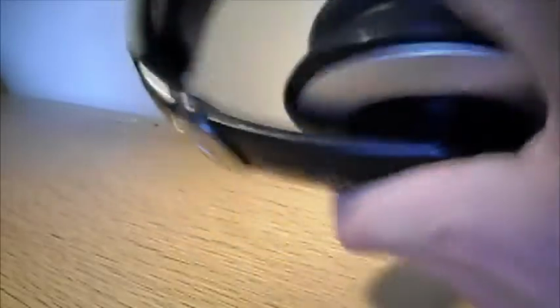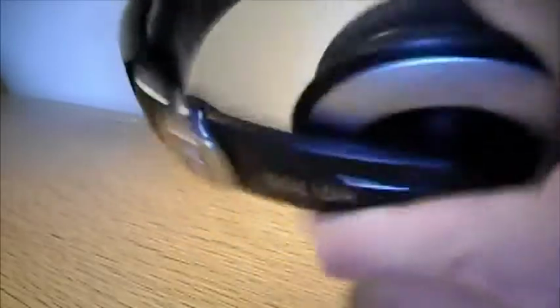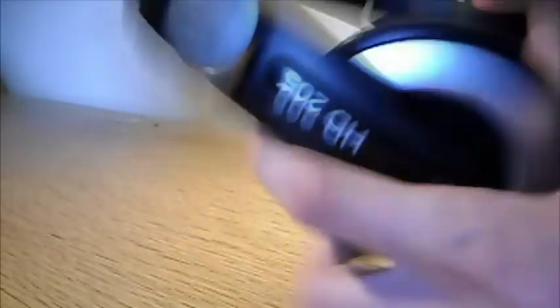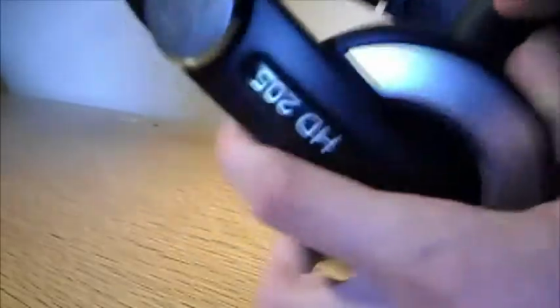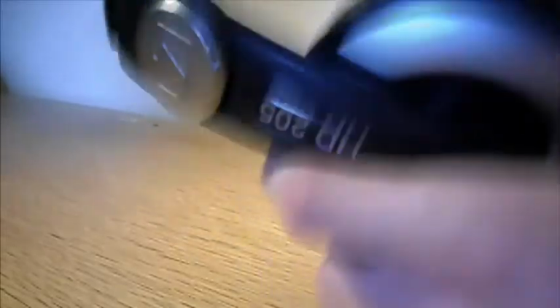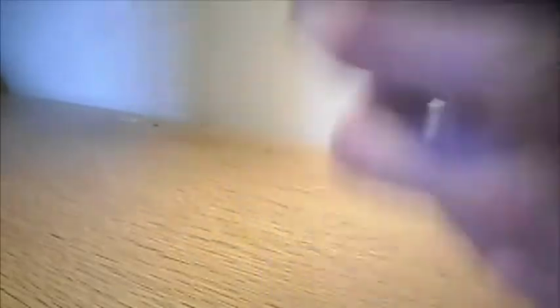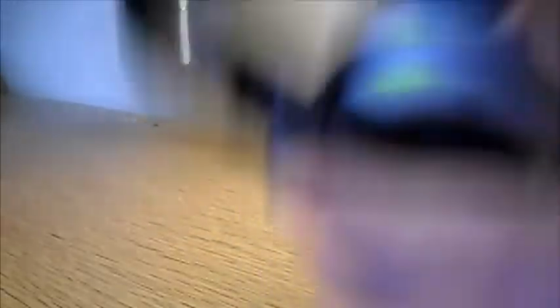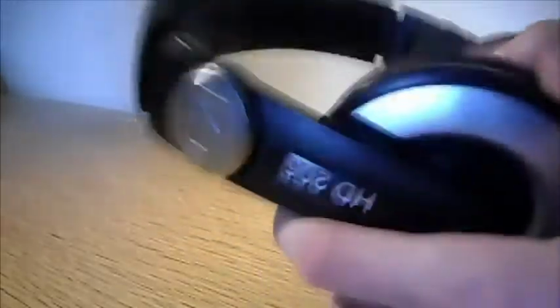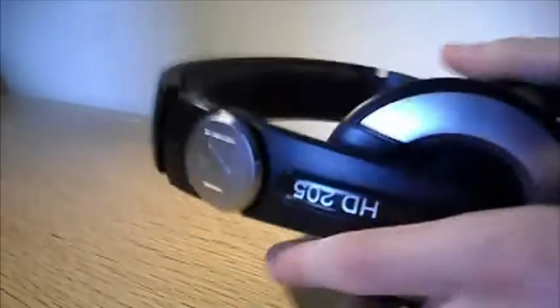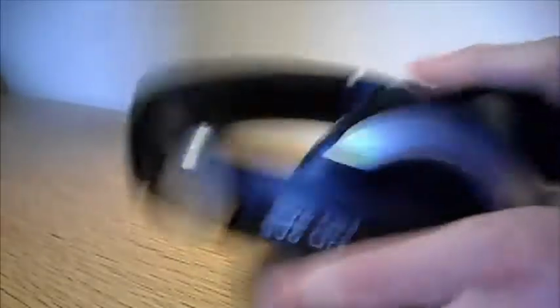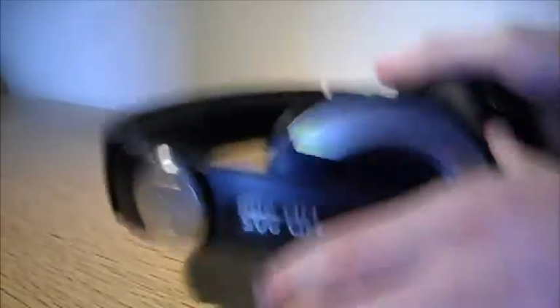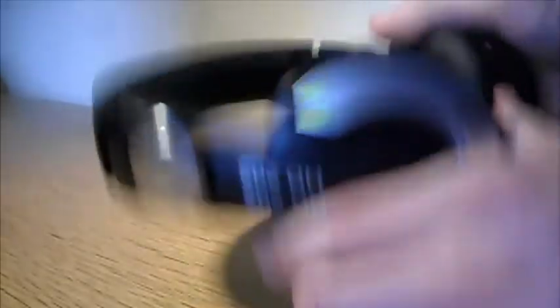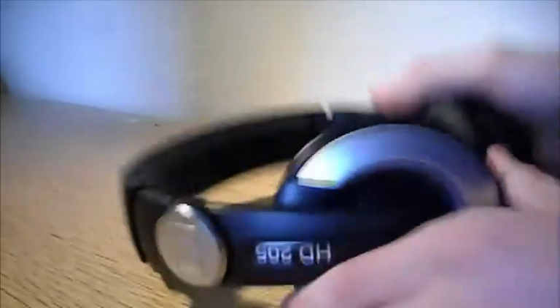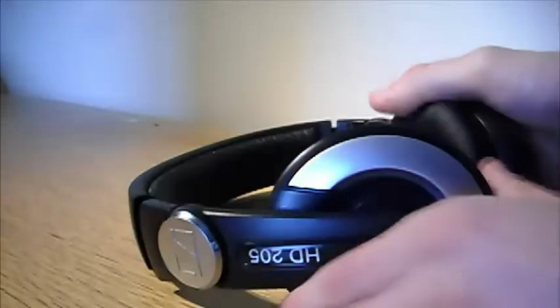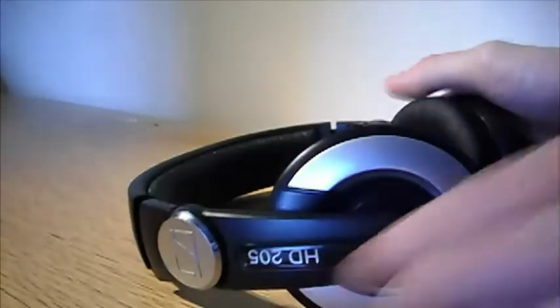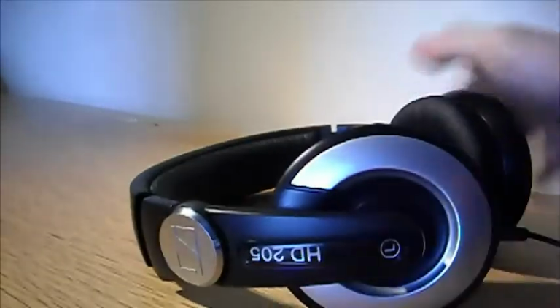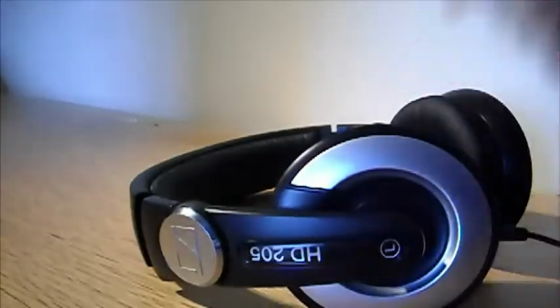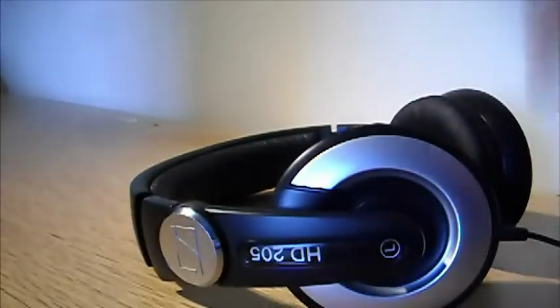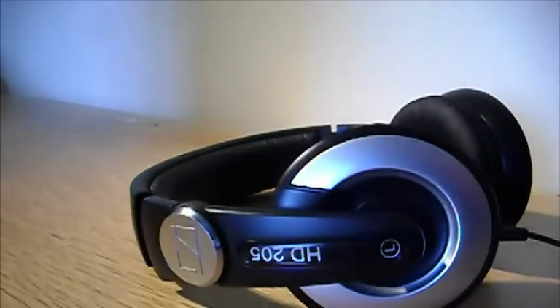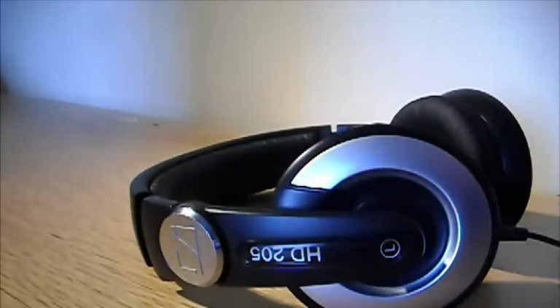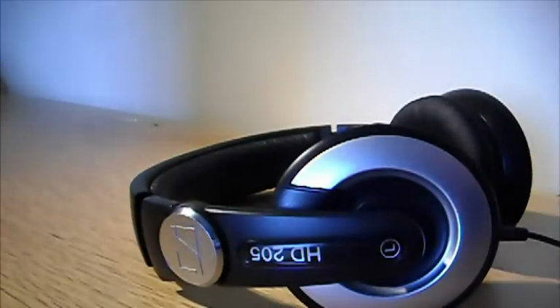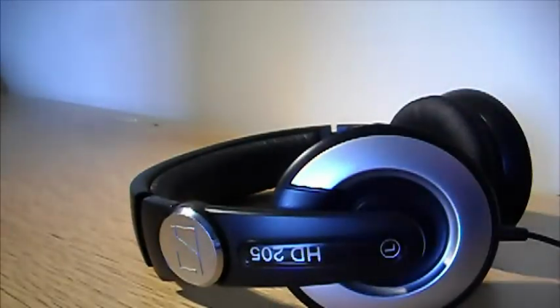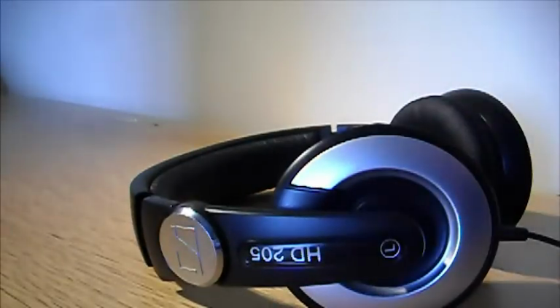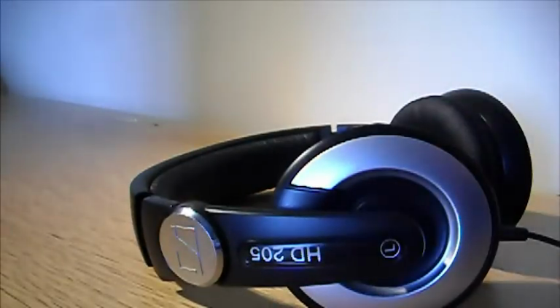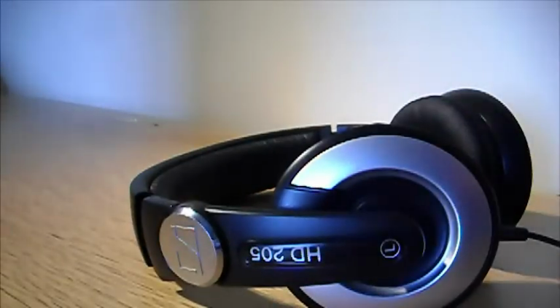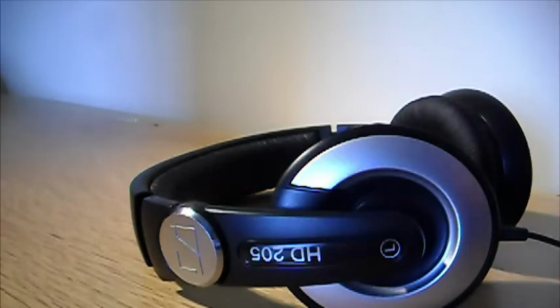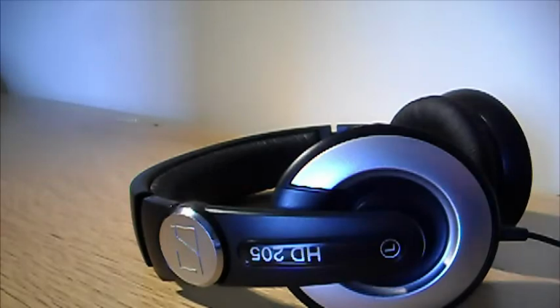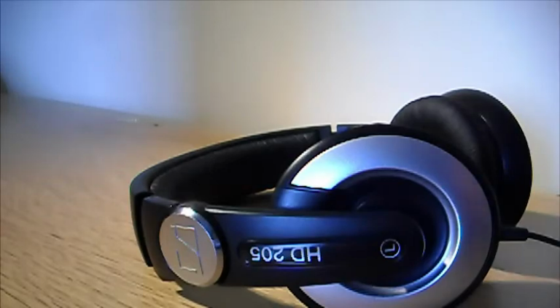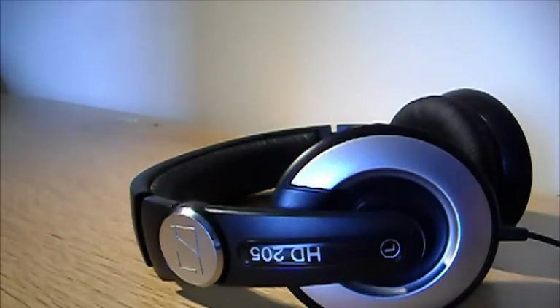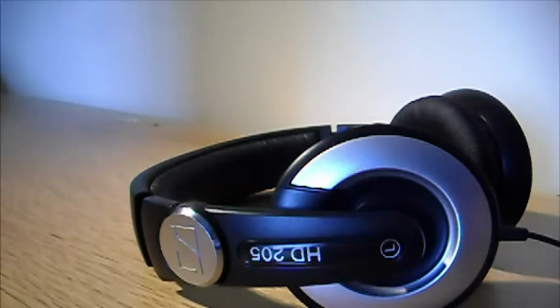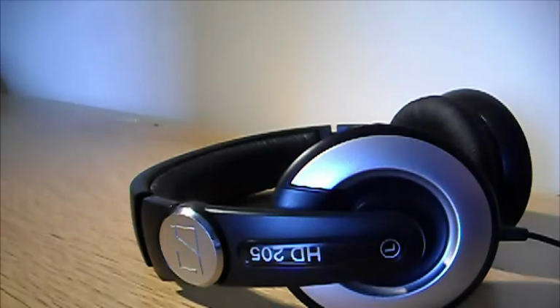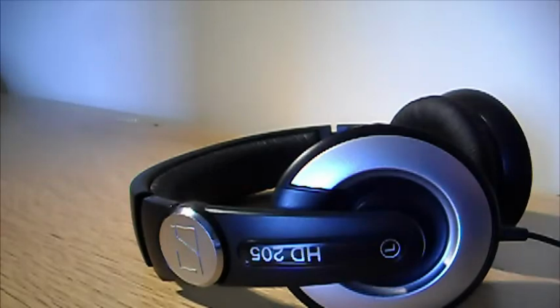So yeah, great headphones. Lovely sound. Thanks so much for watching Xtreme Sounds. Goodbye.